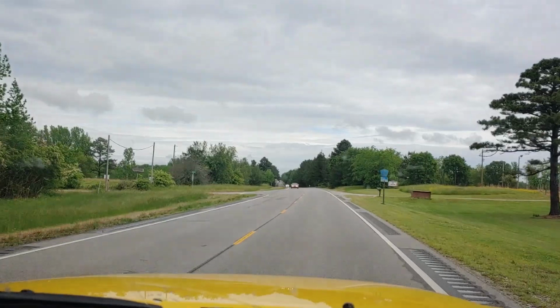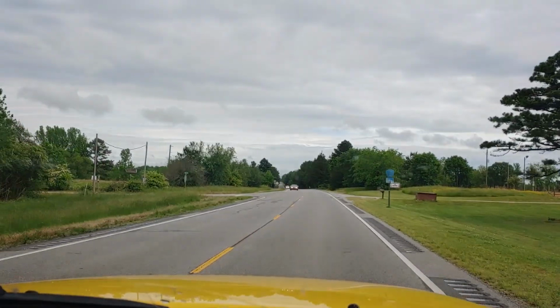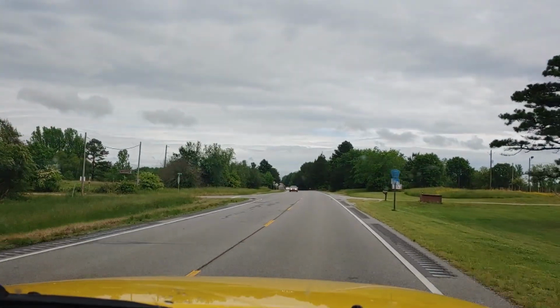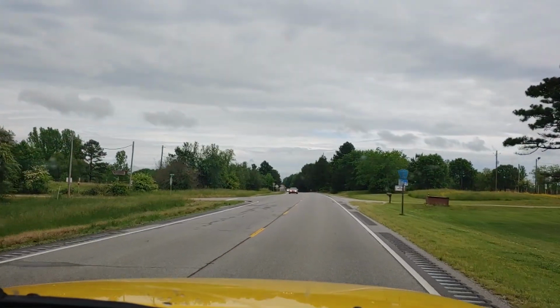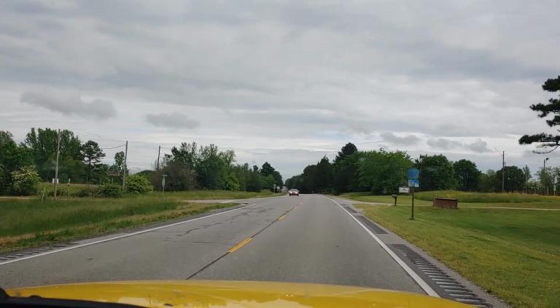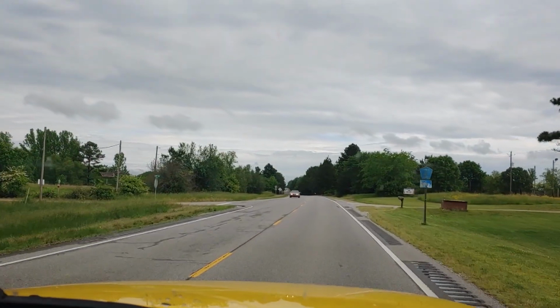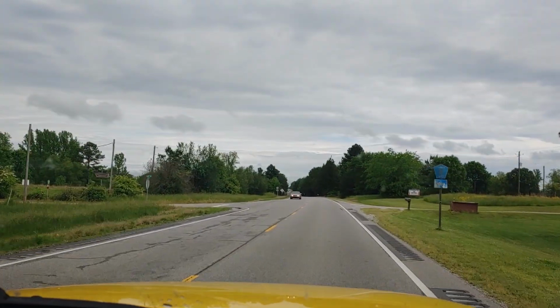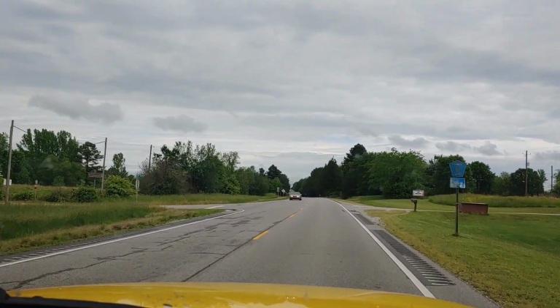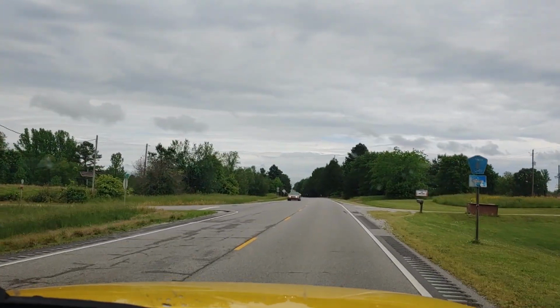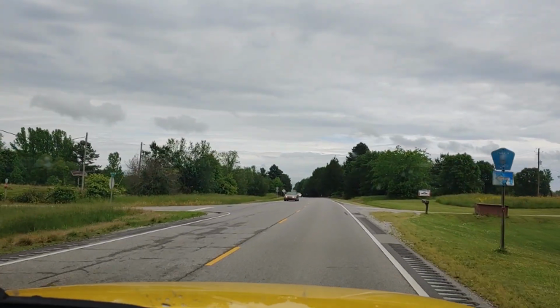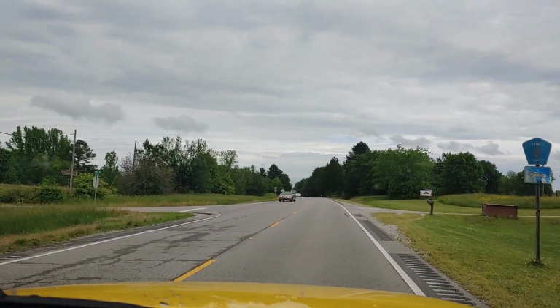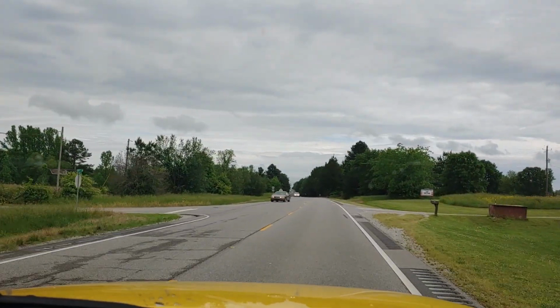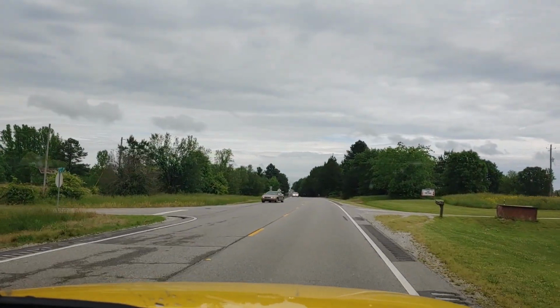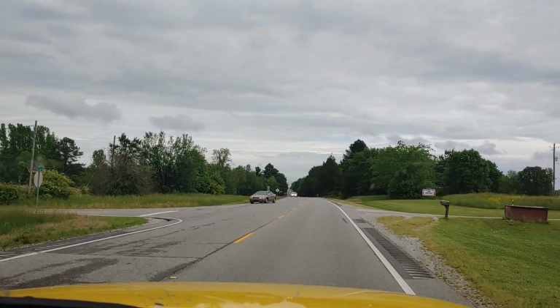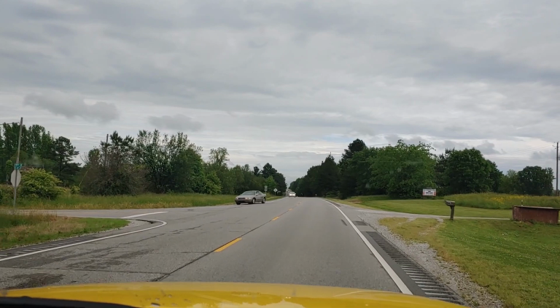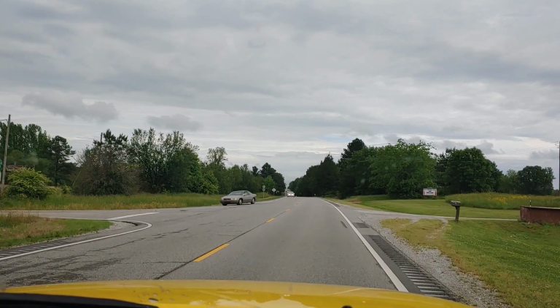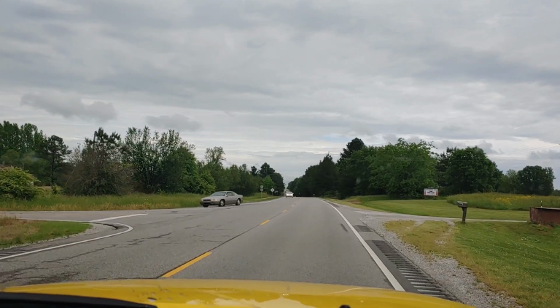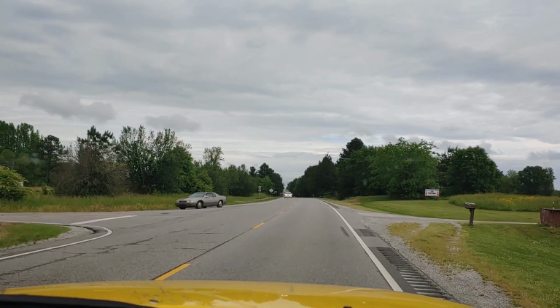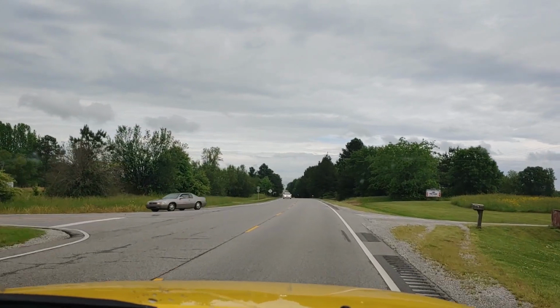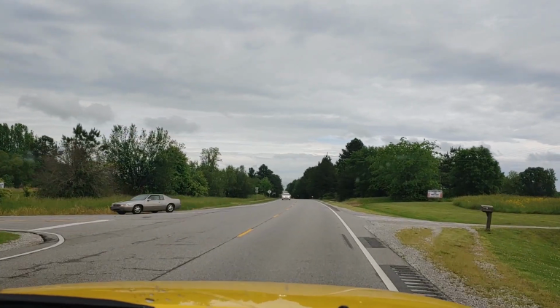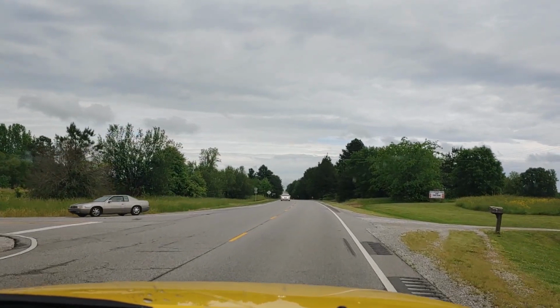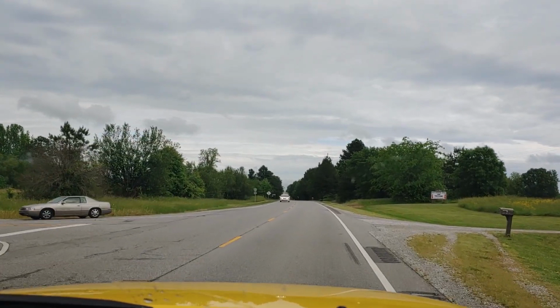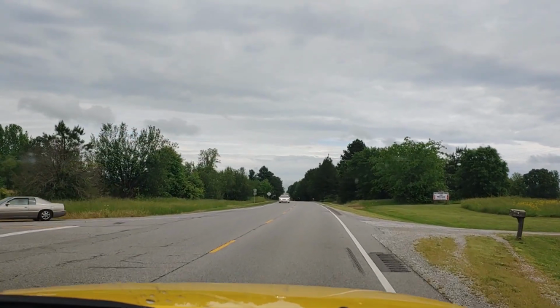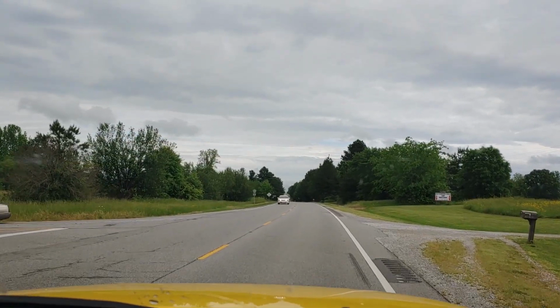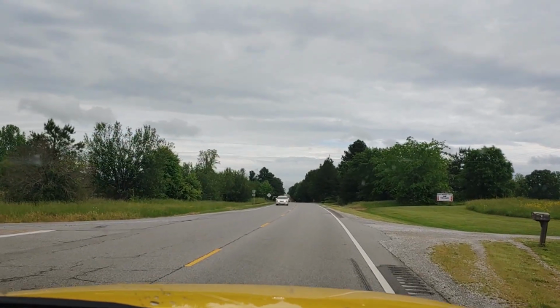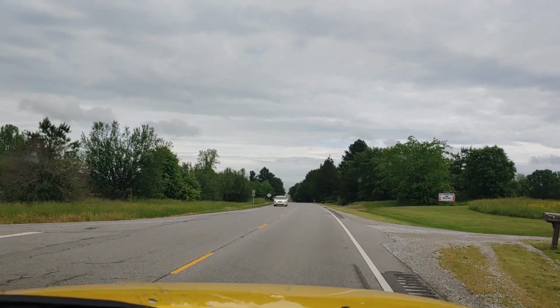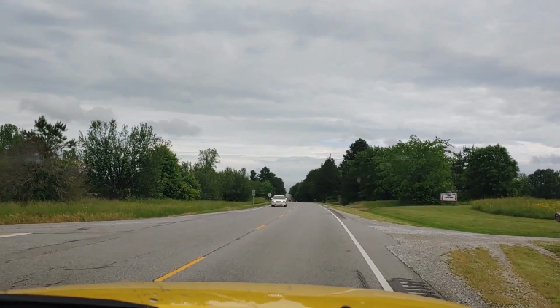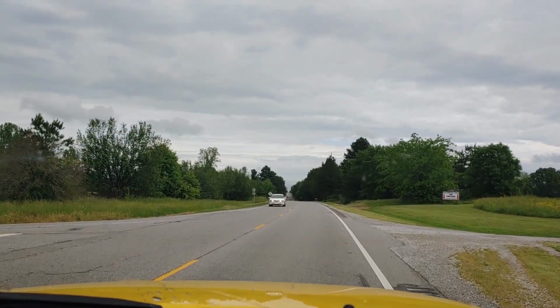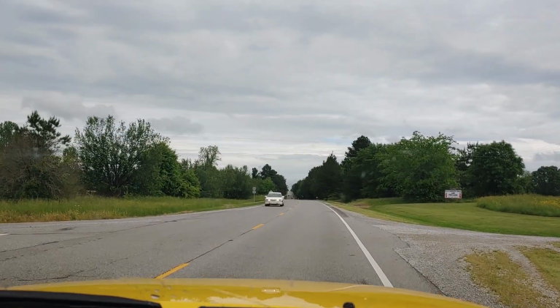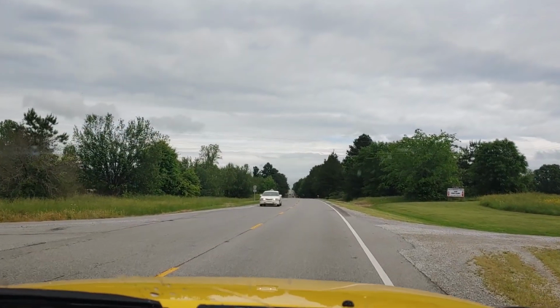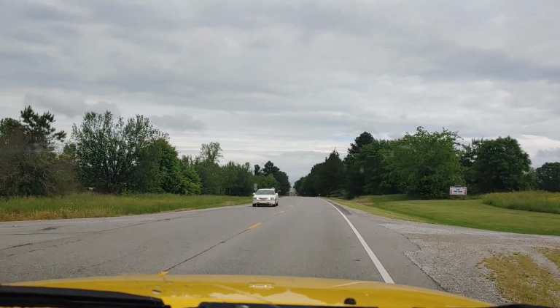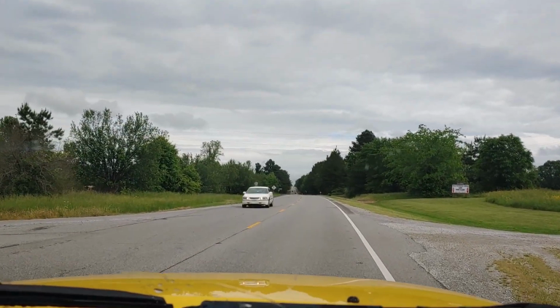Okay, here we are, turning into Dismals Canyon — well, the road before Dismals Canyon. So I'm a little excited.